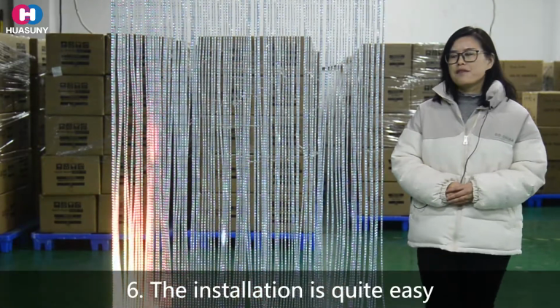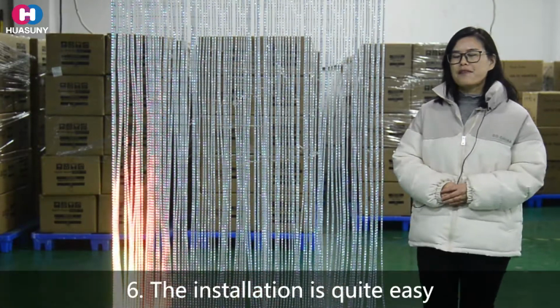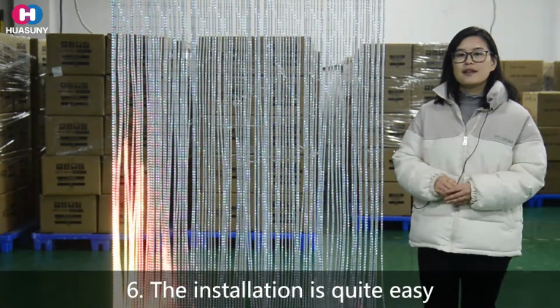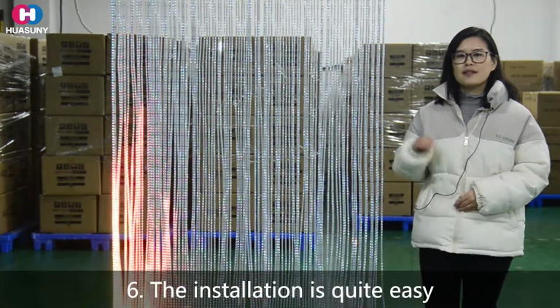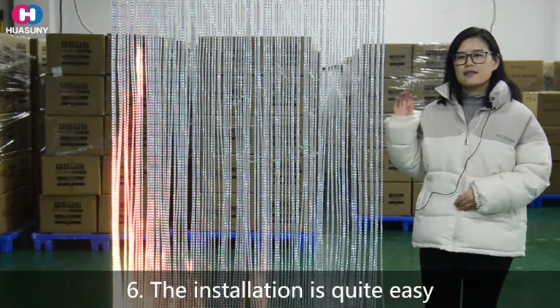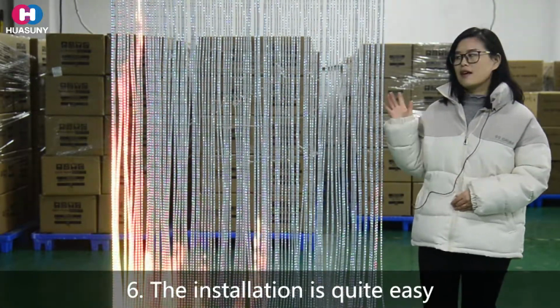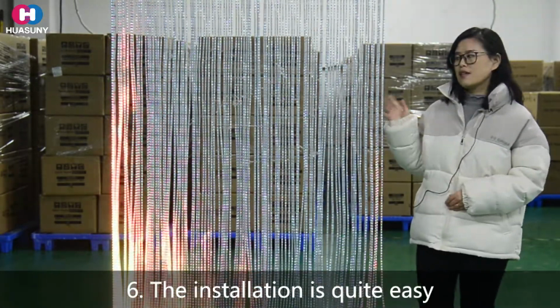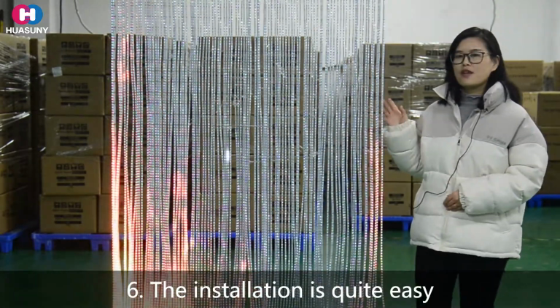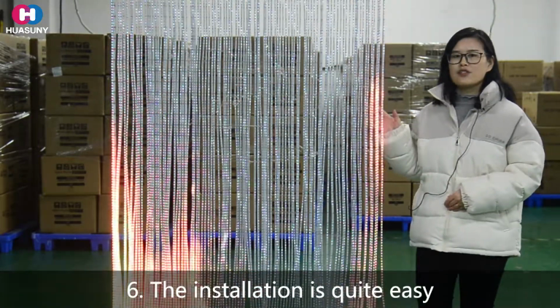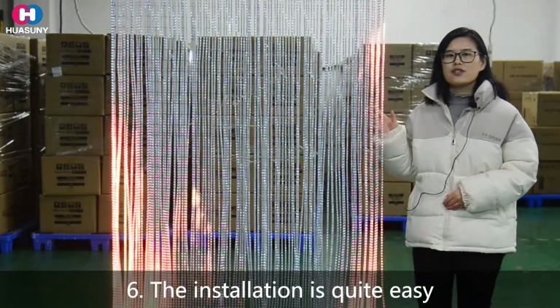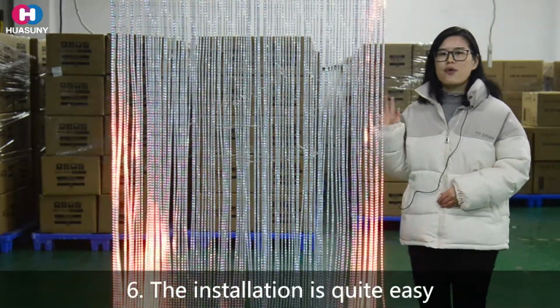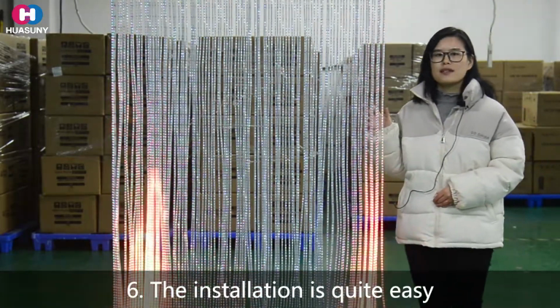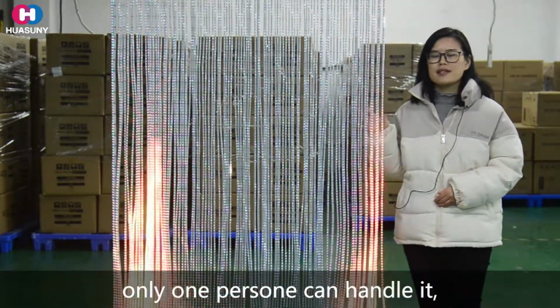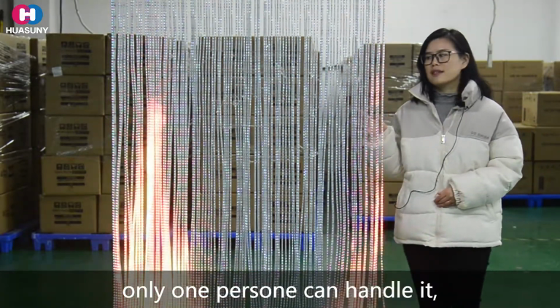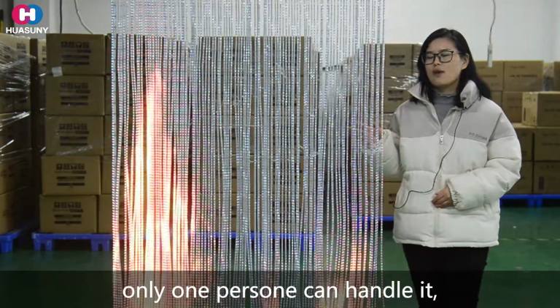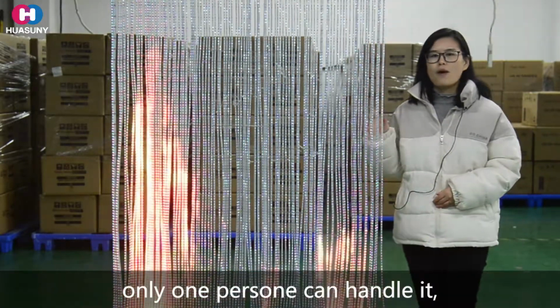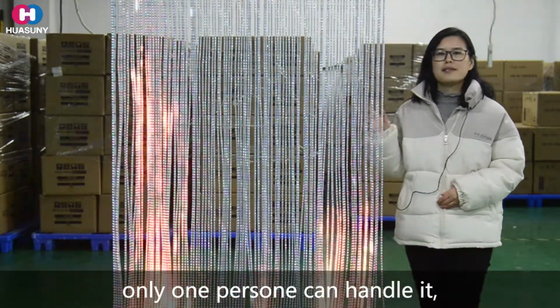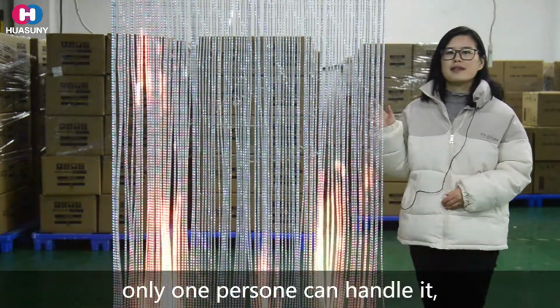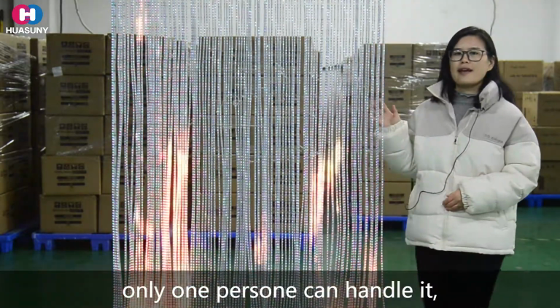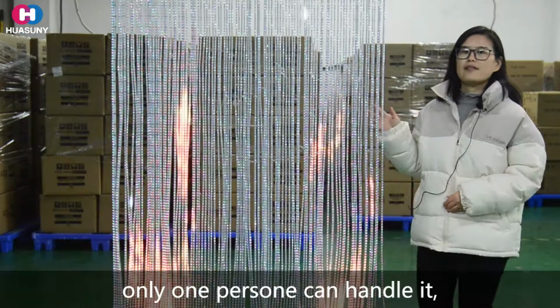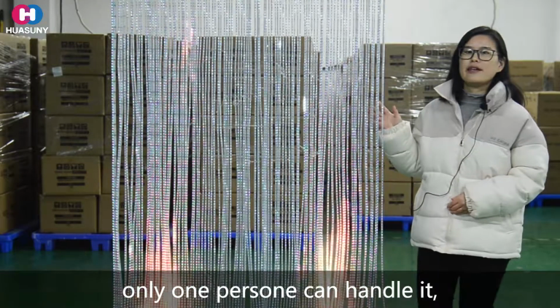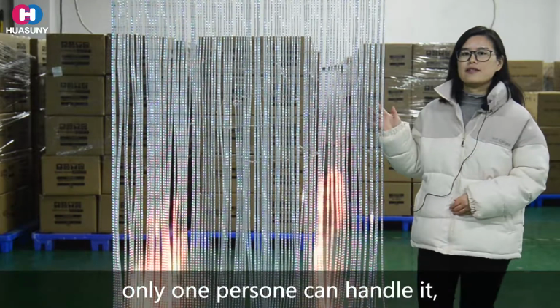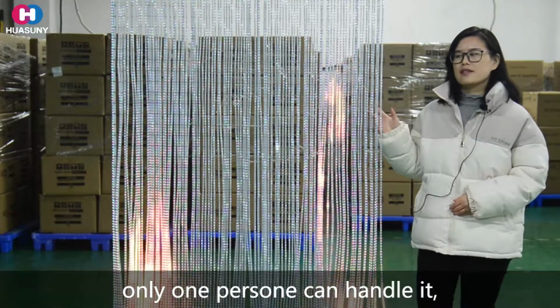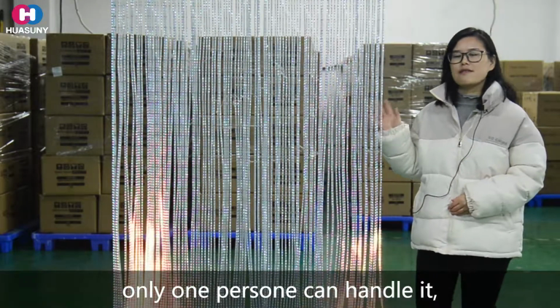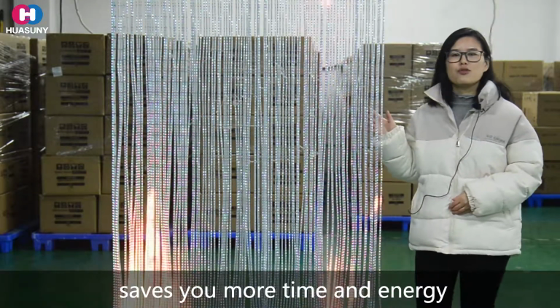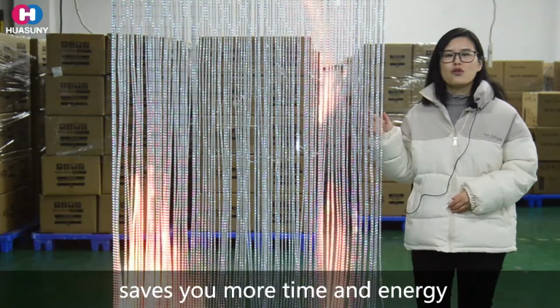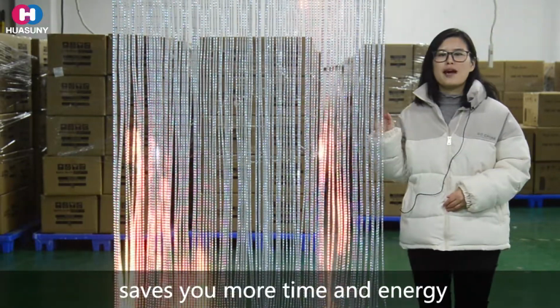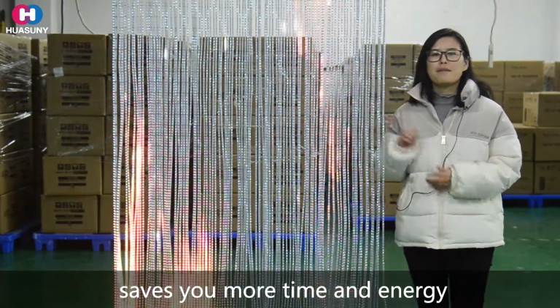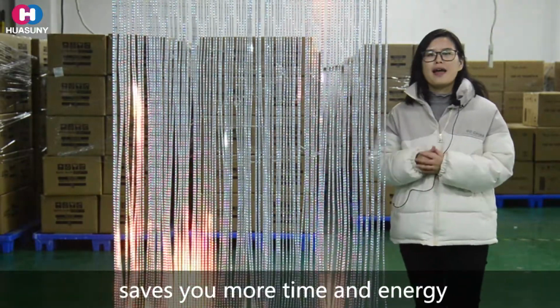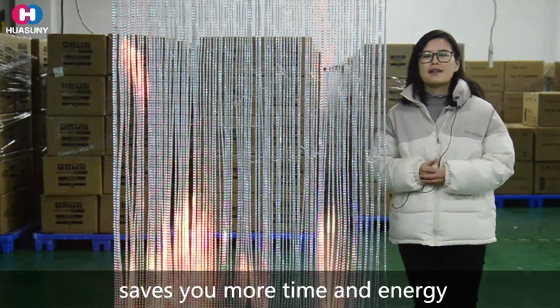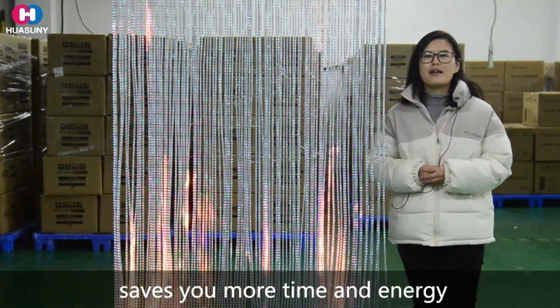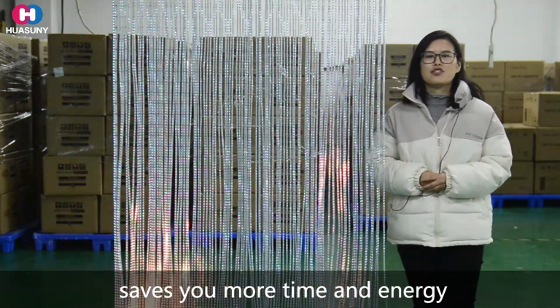Finally, the installation is quite easy. One person can handle it. It saves you more time and energy.